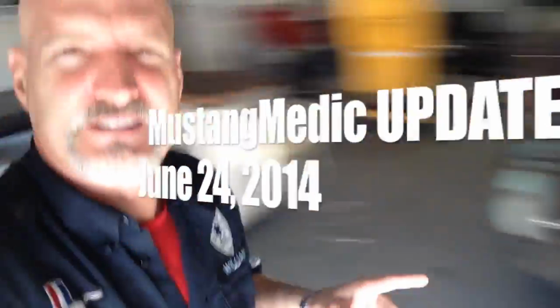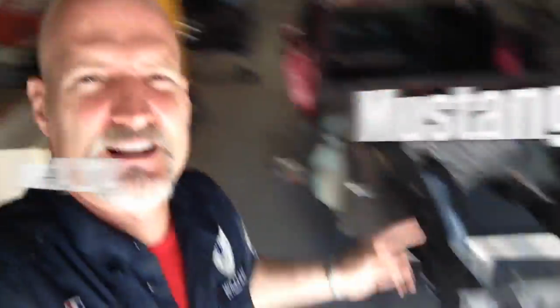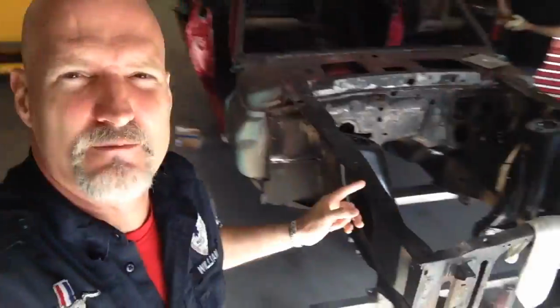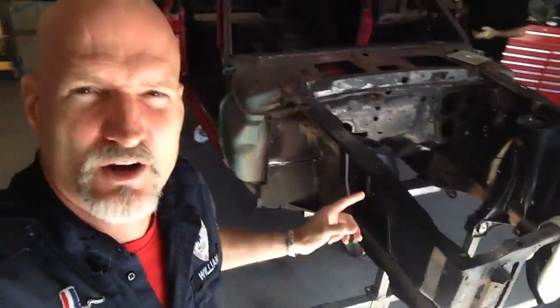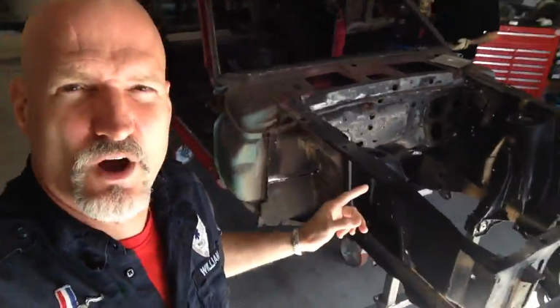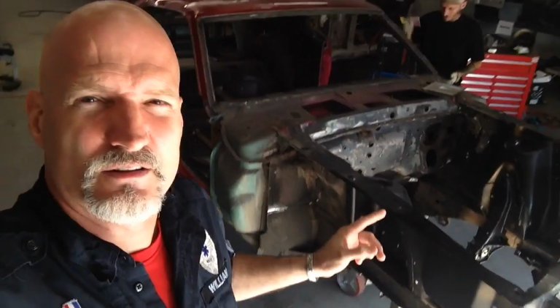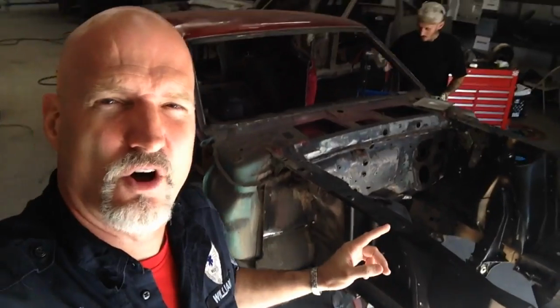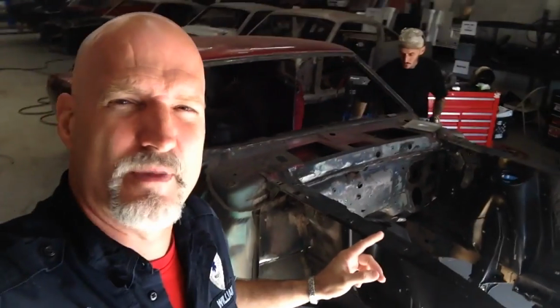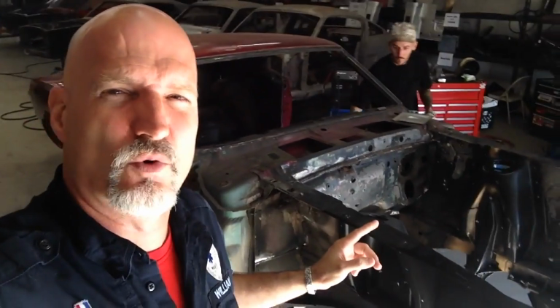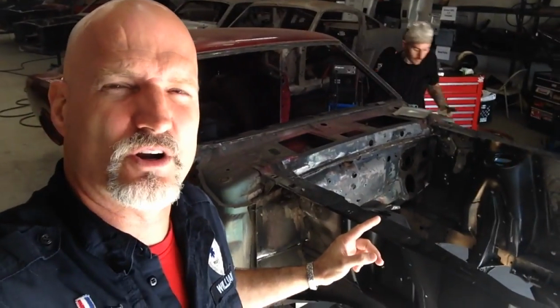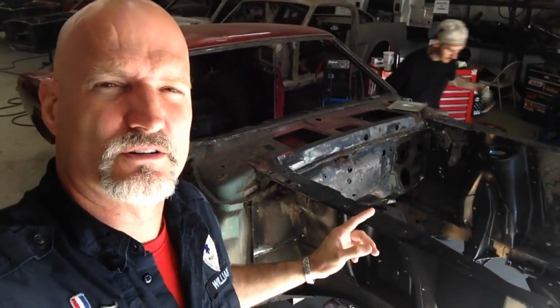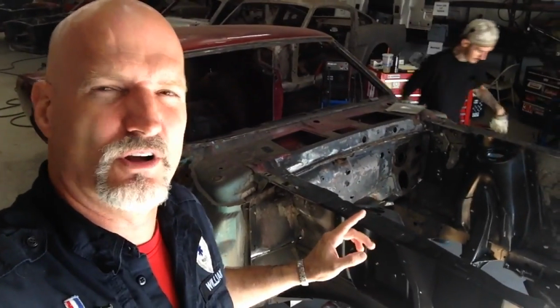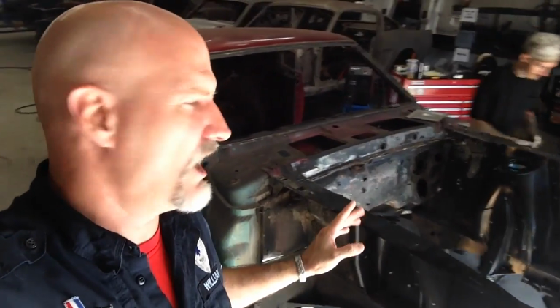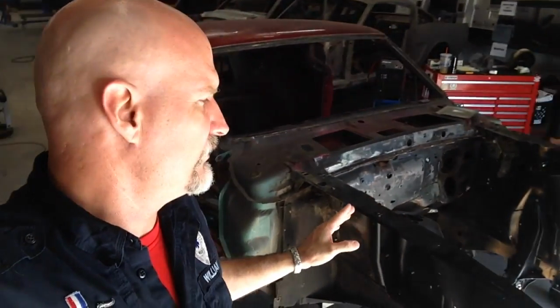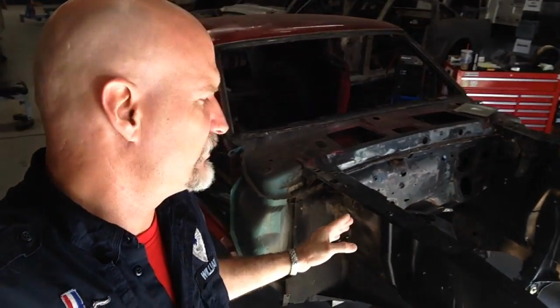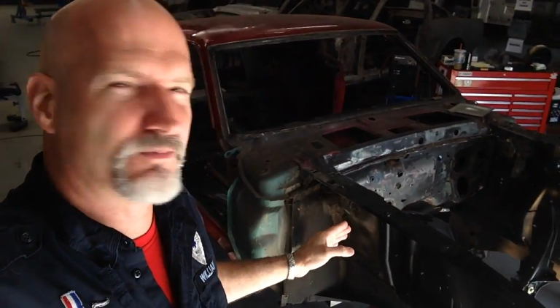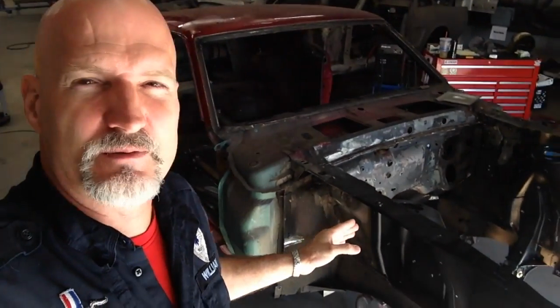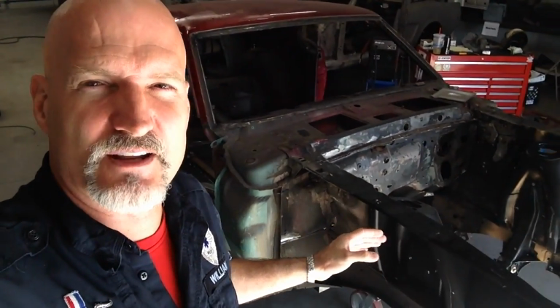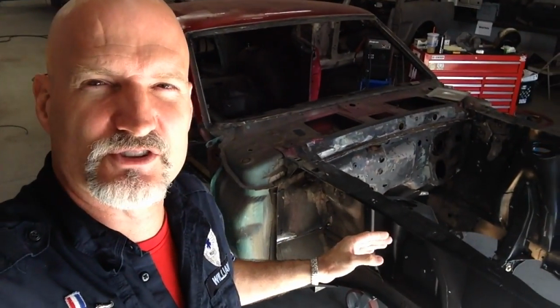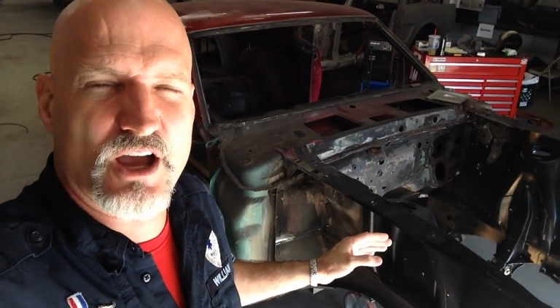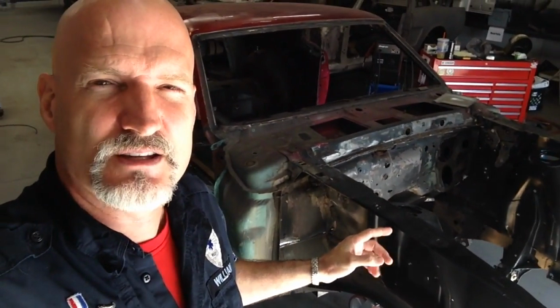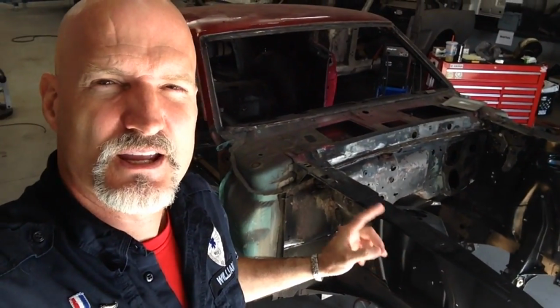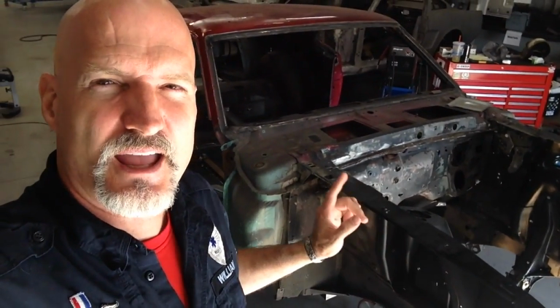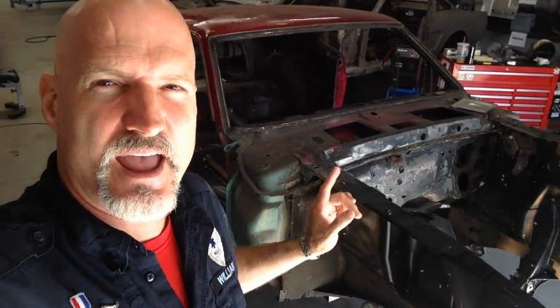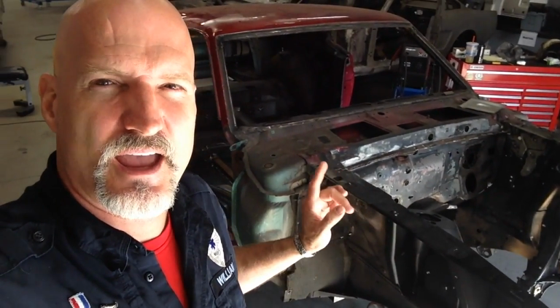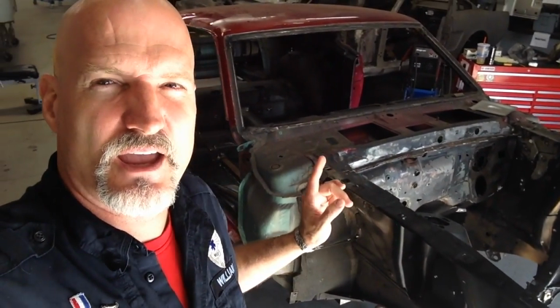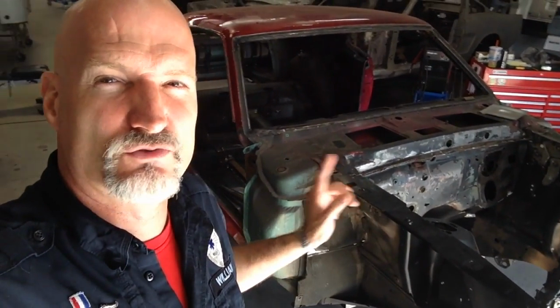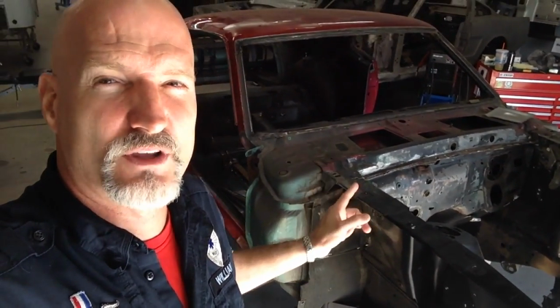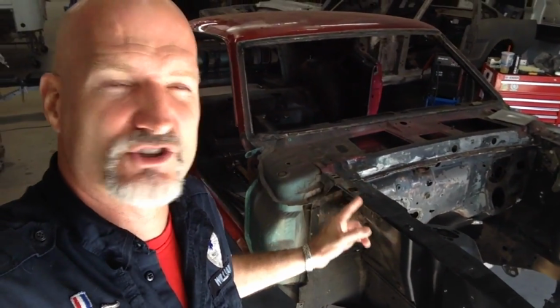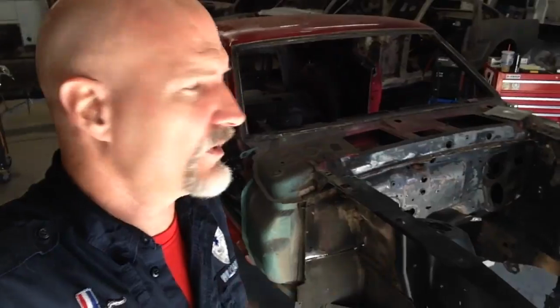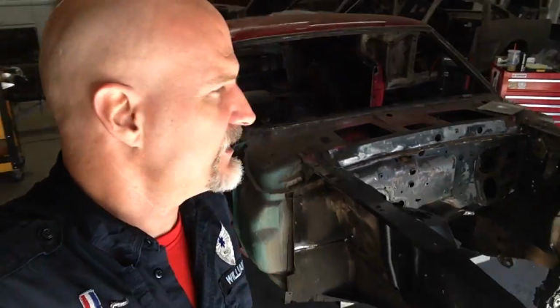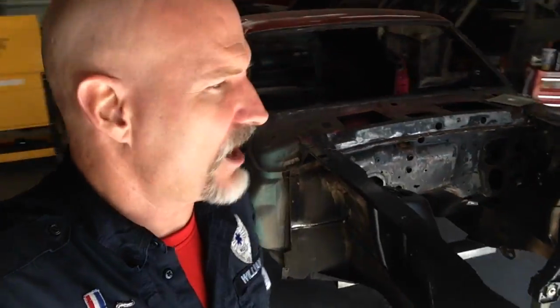69 Mach 1: all metal work and subframe connectors are done, and the roll cage is going in now.